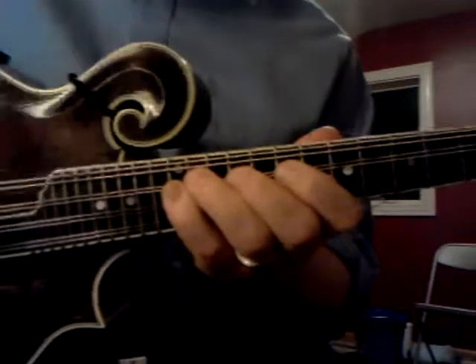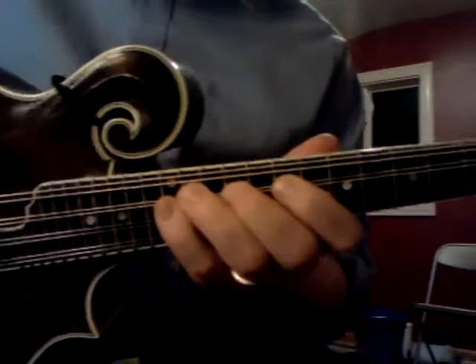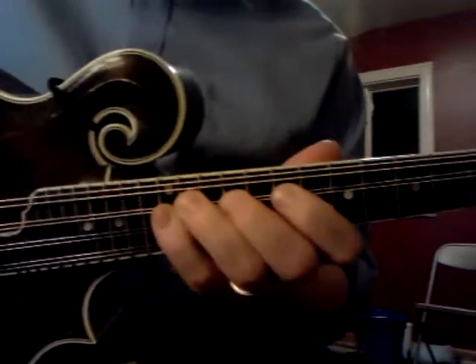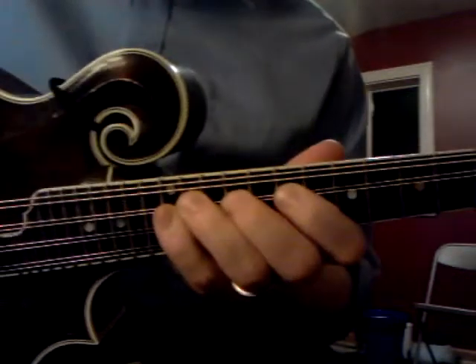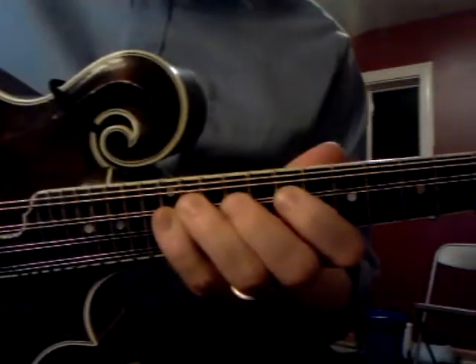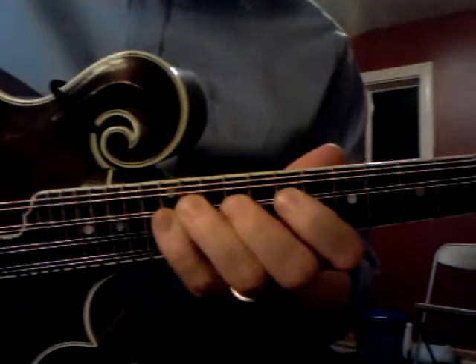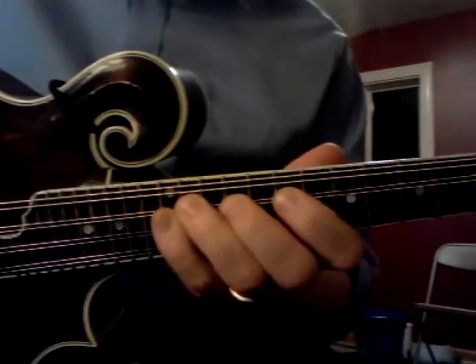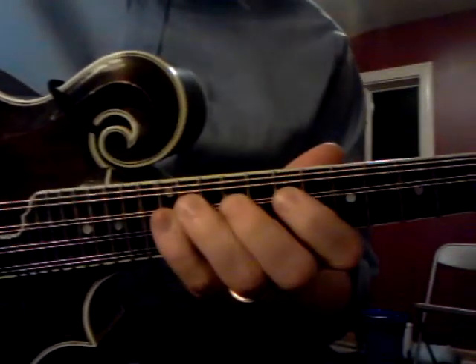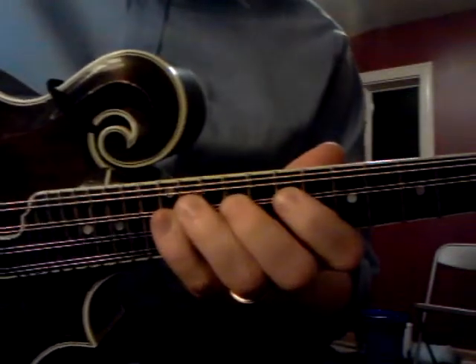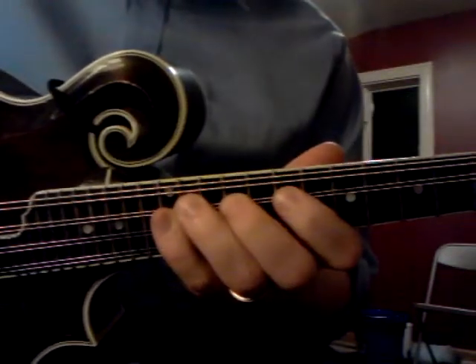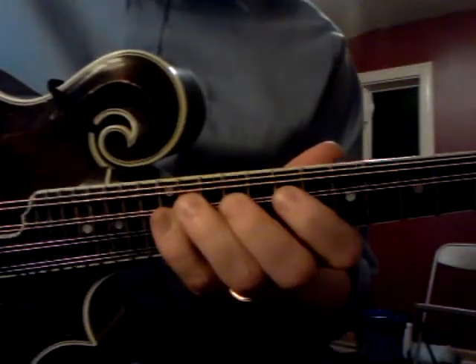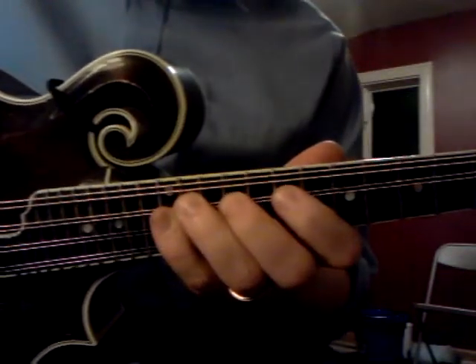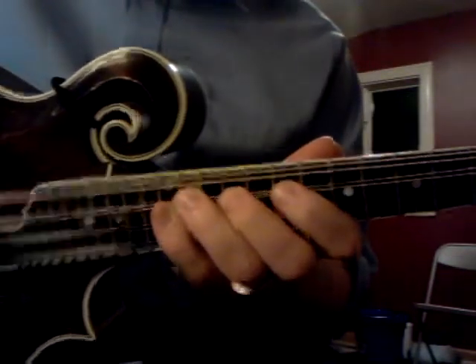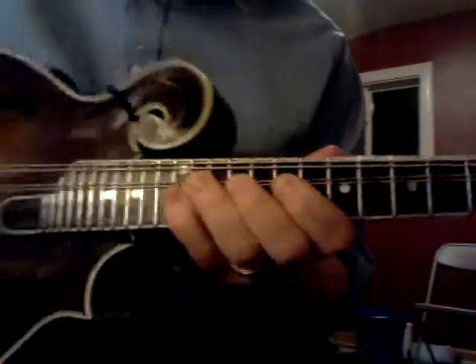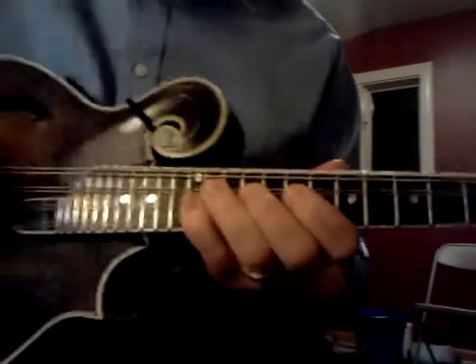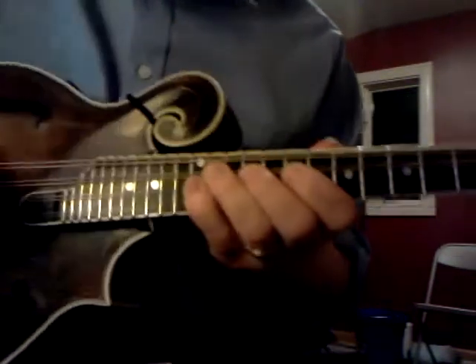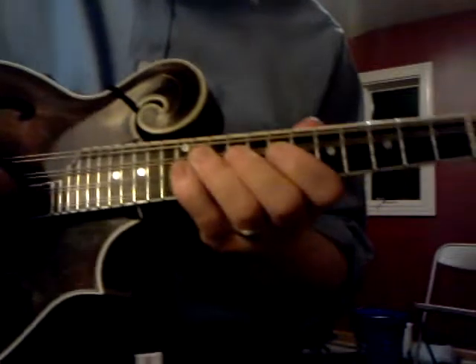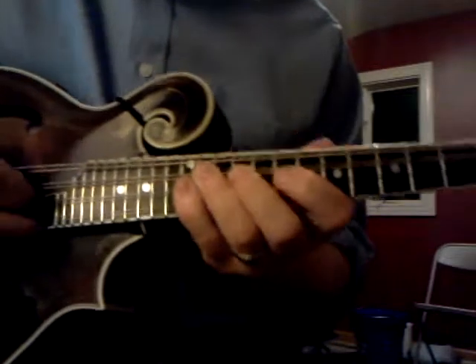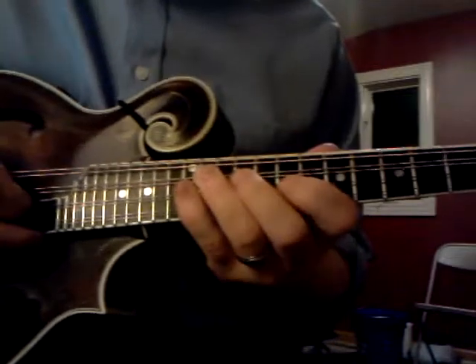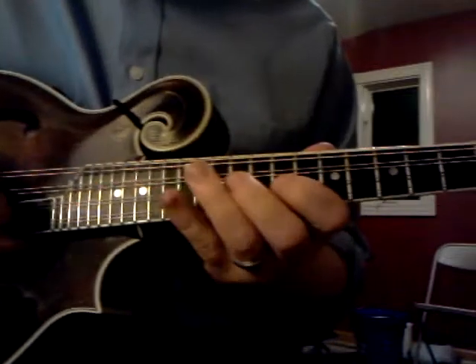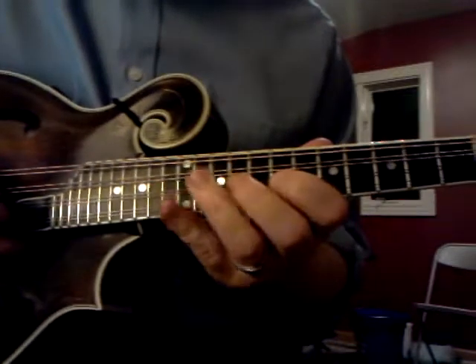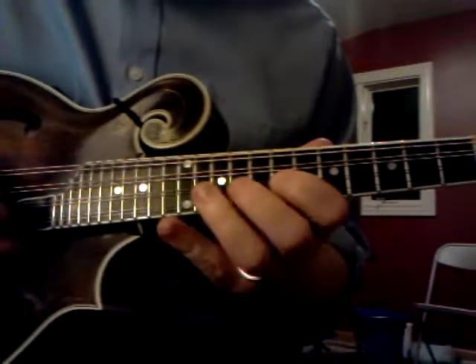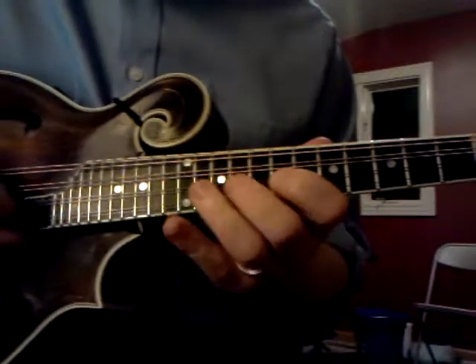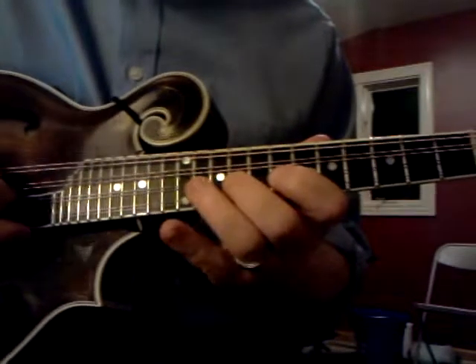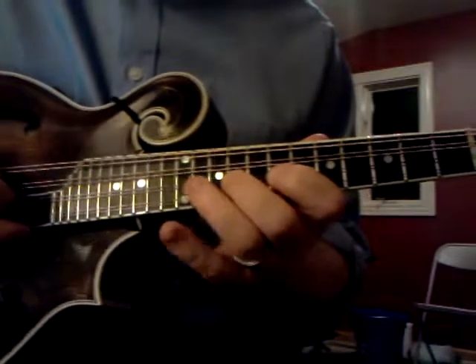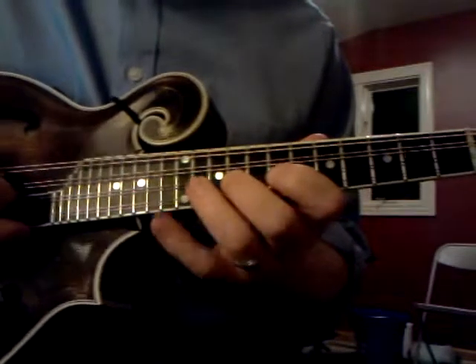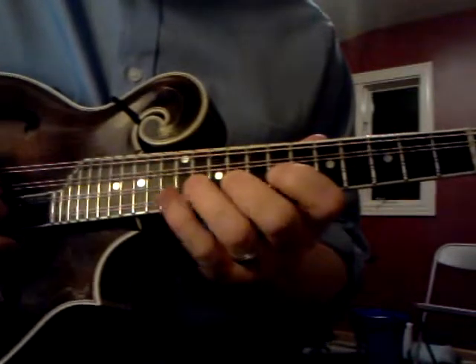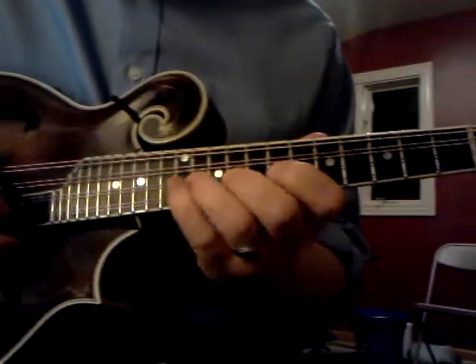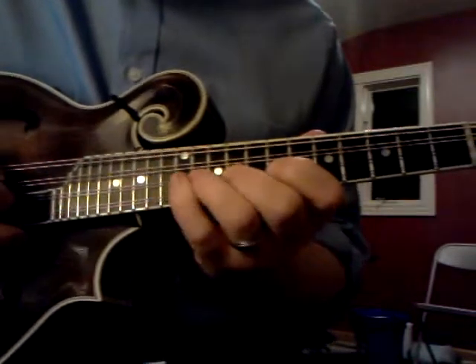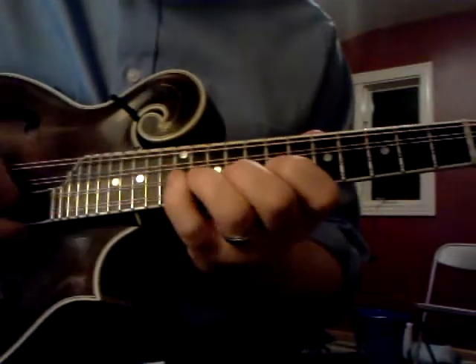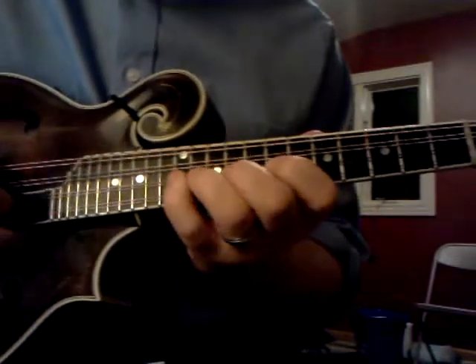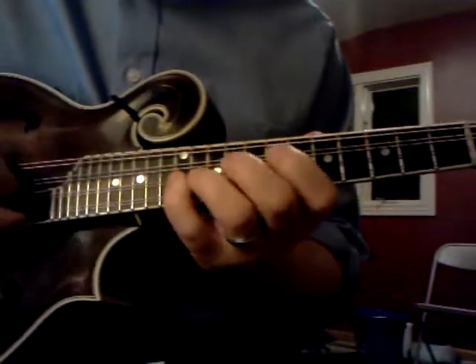Your next string looks the exact same: whole step, whole step, half step.